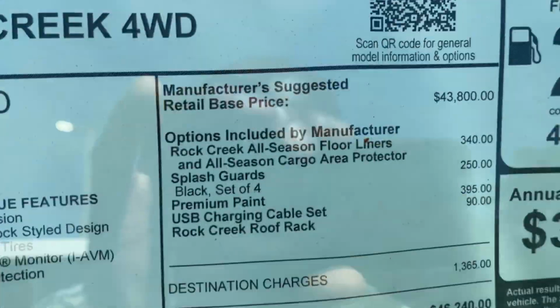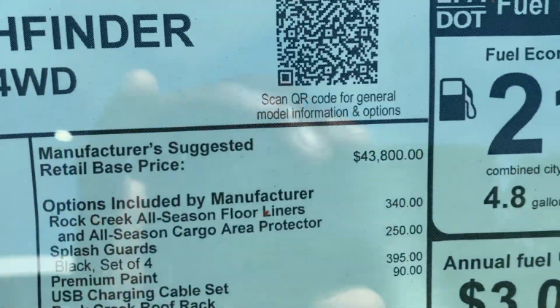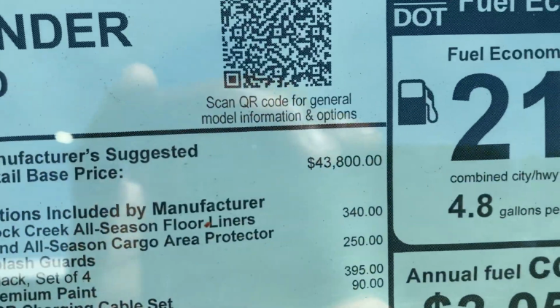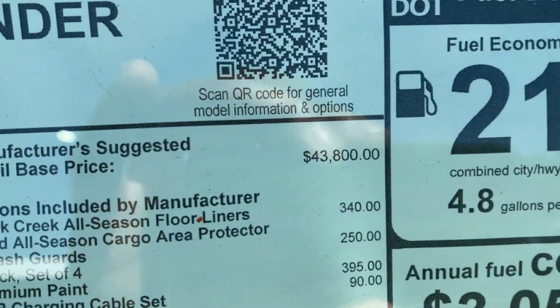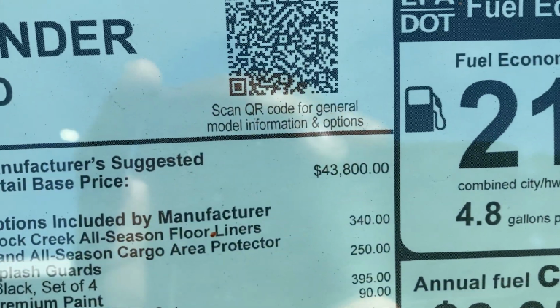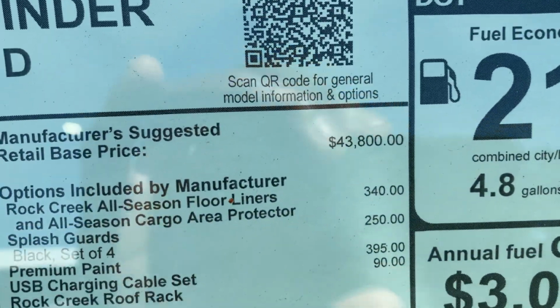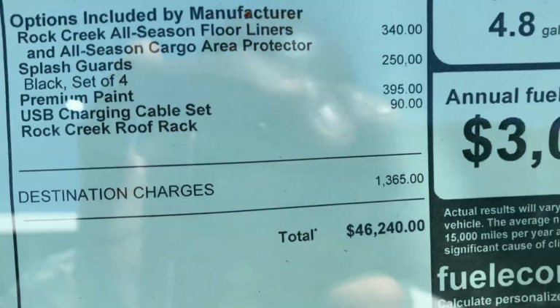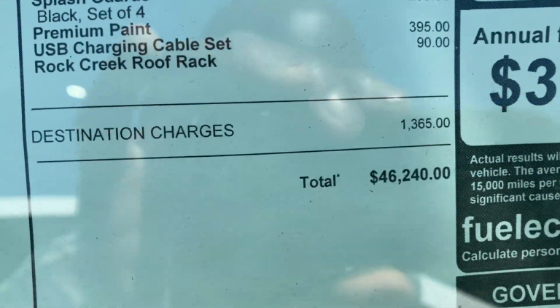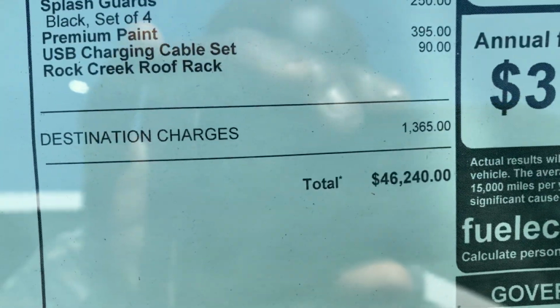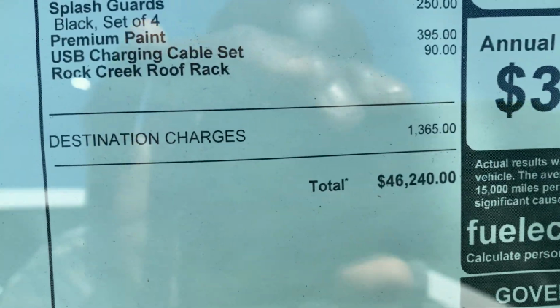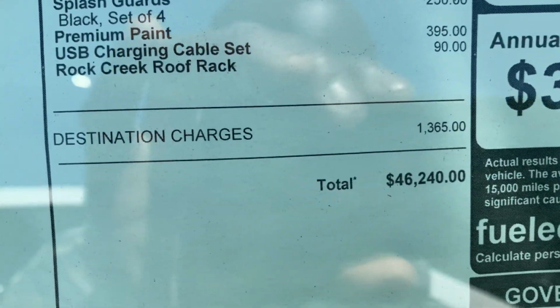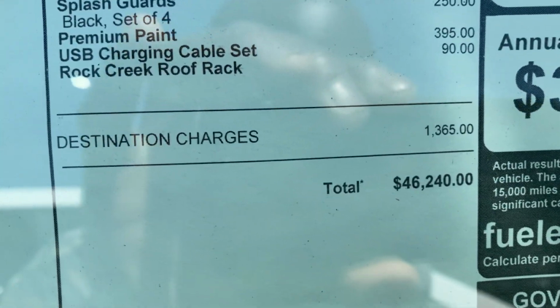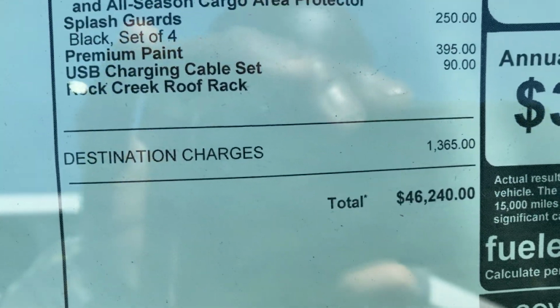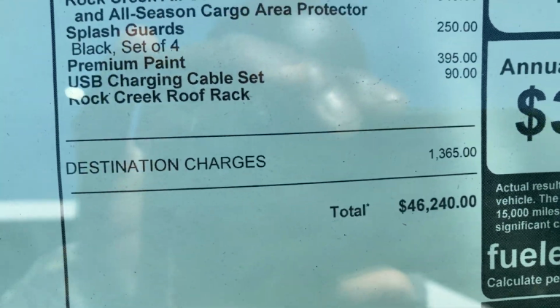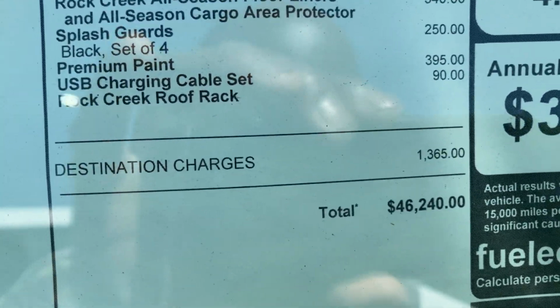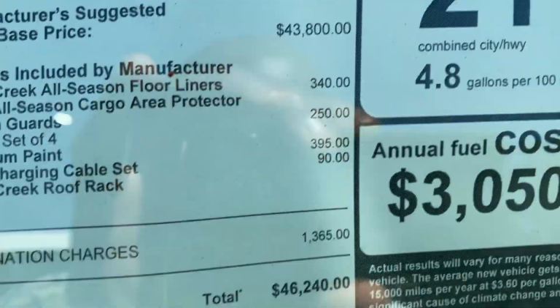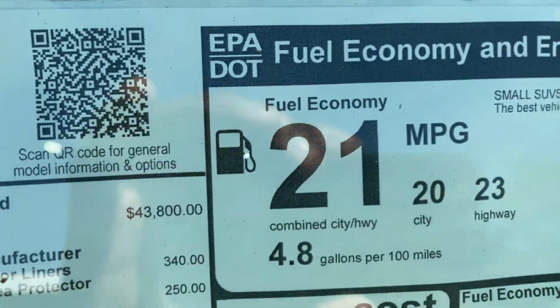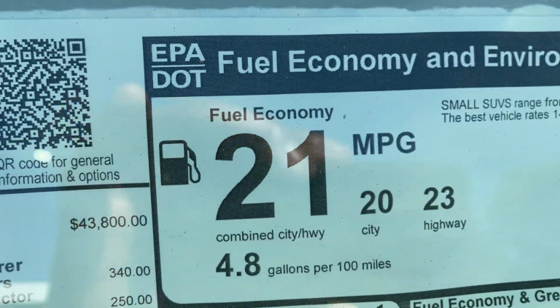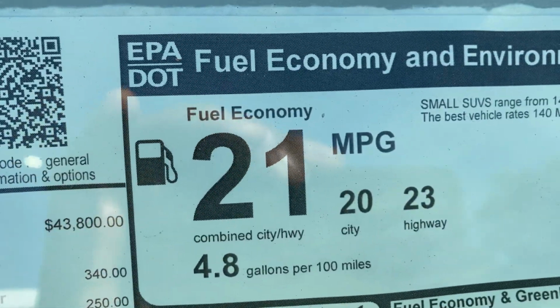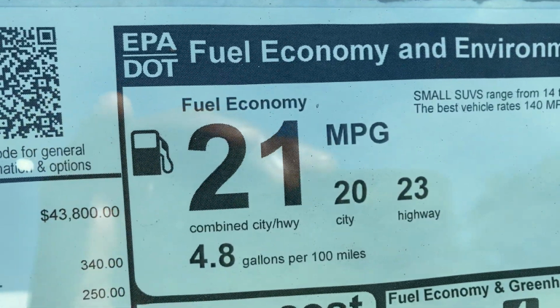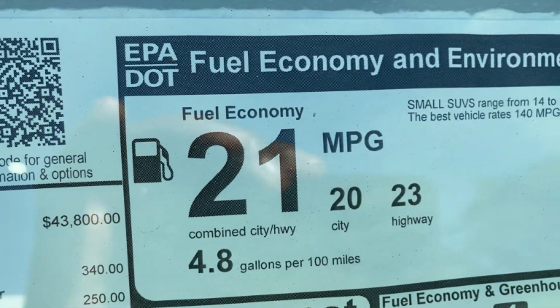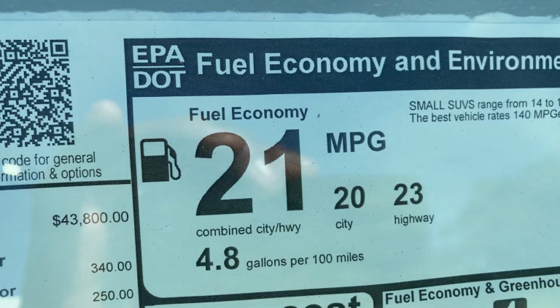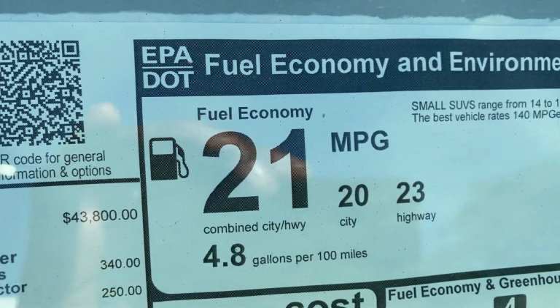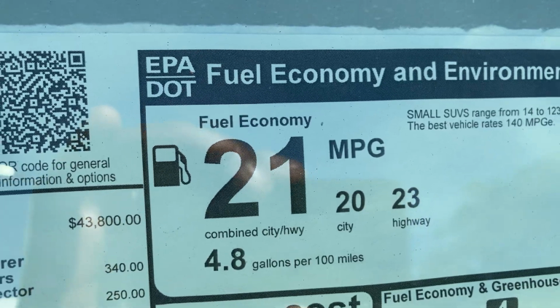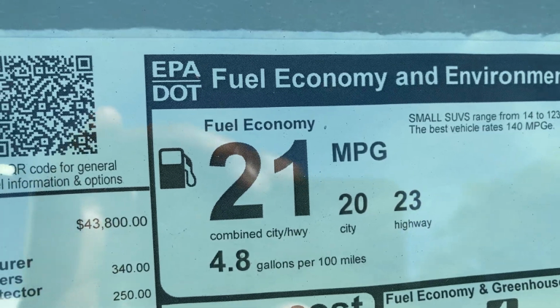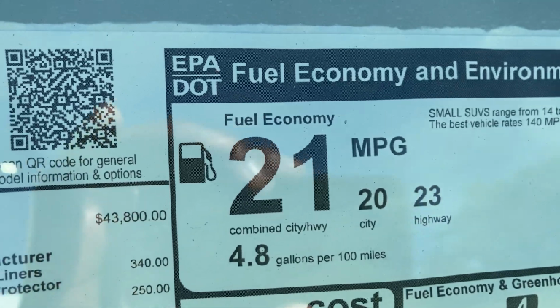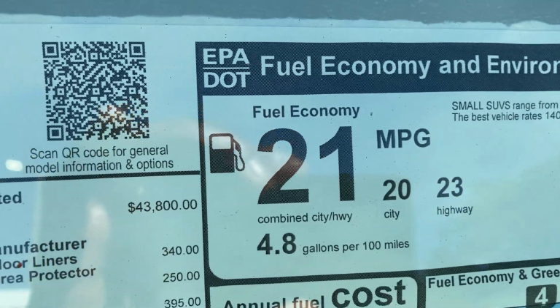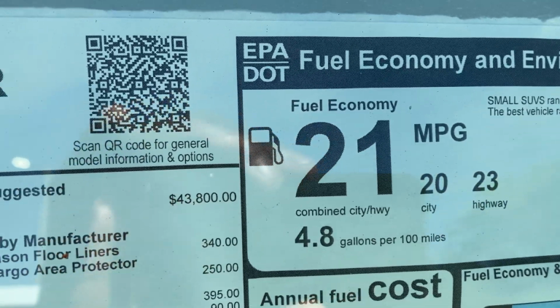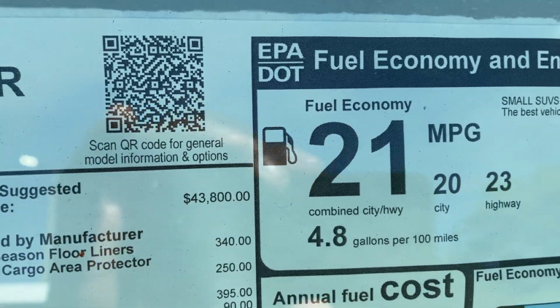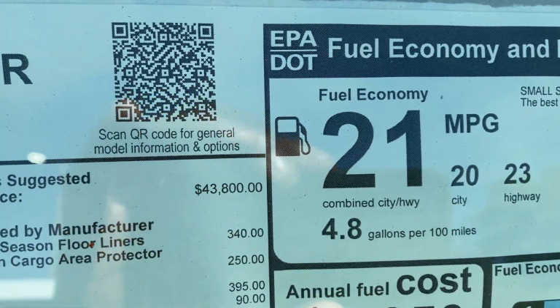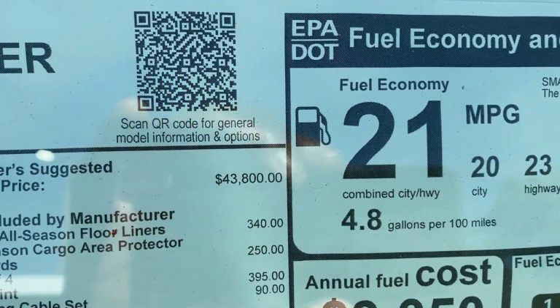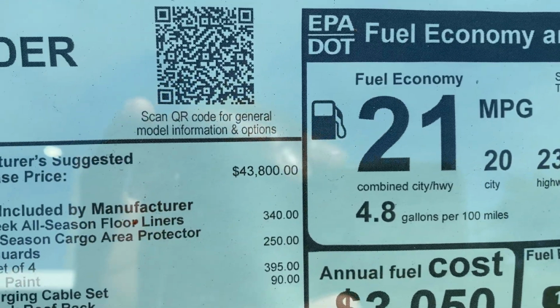Base price is $43,800, going up to $46,240. You get 23 miles per gallon highway, which is okay for a V6 but could be better — 21 combined.